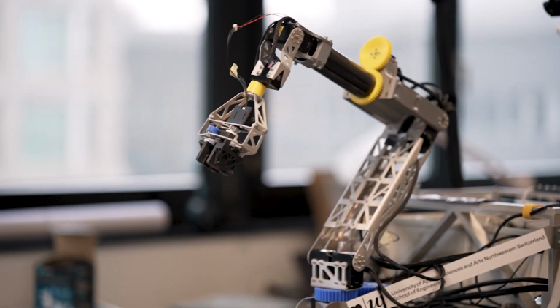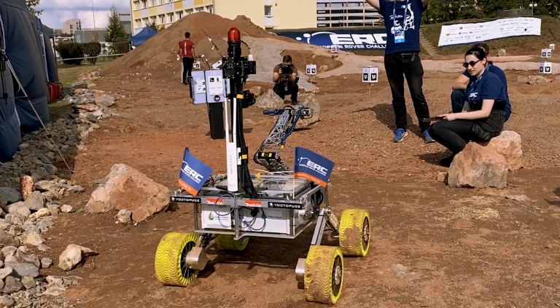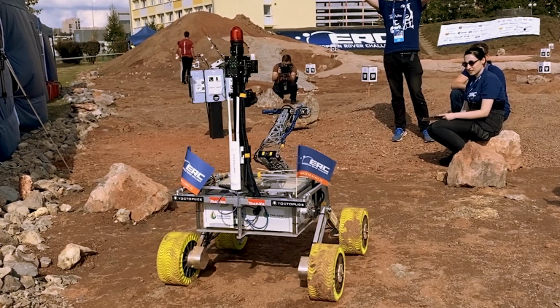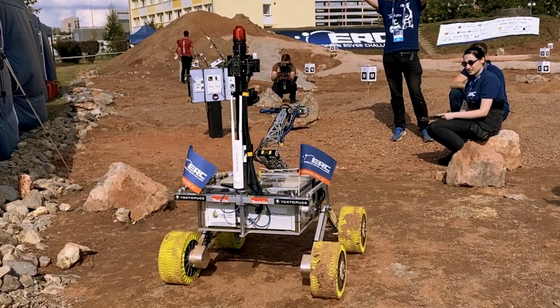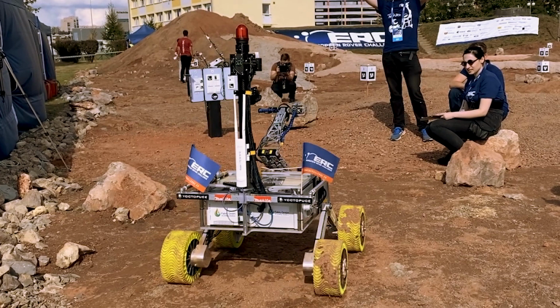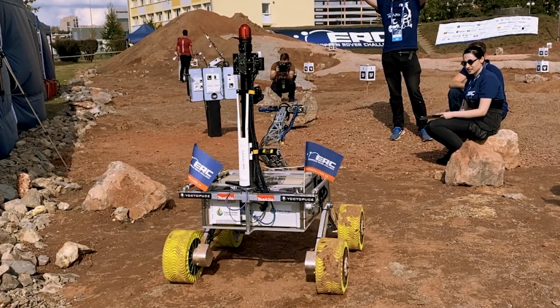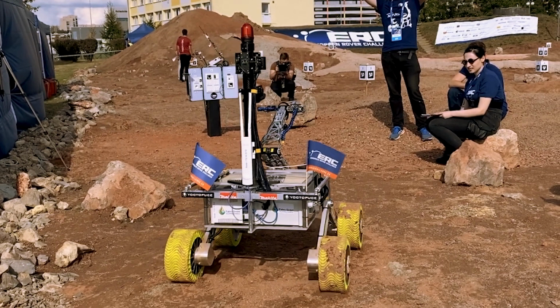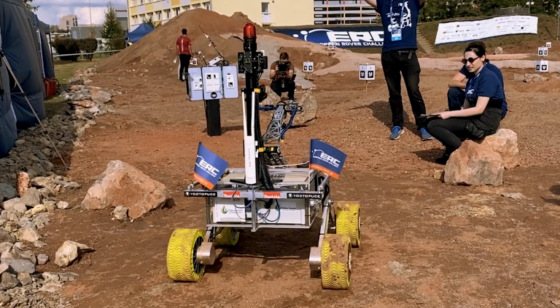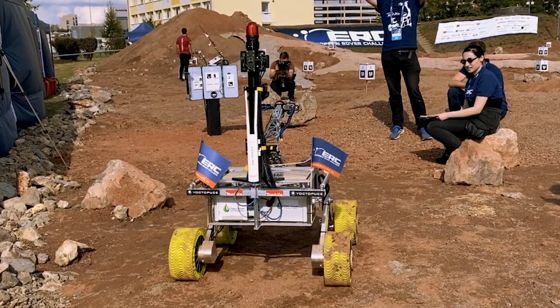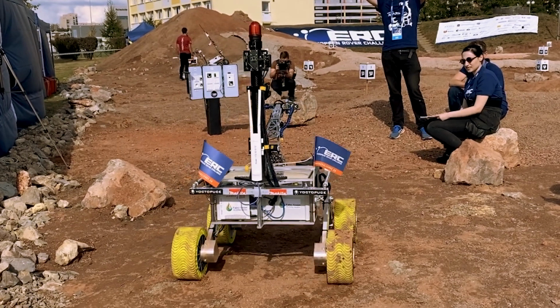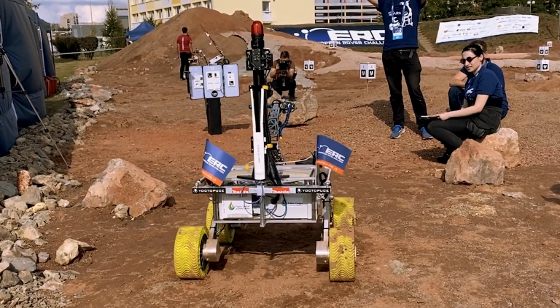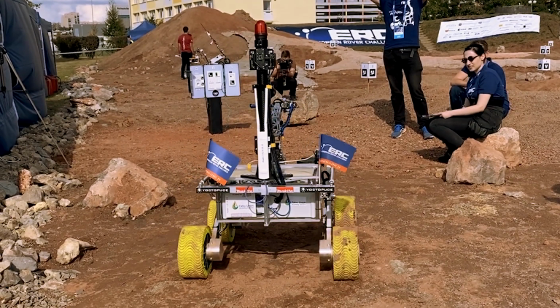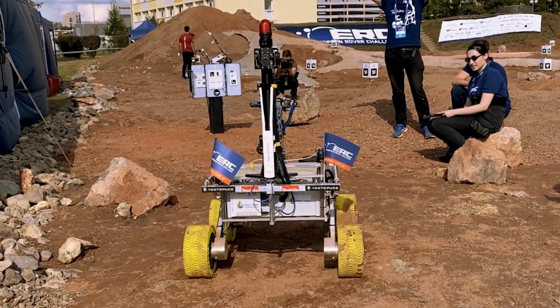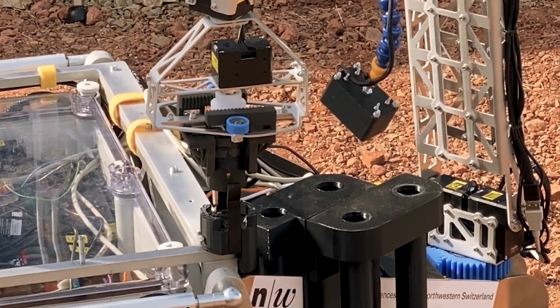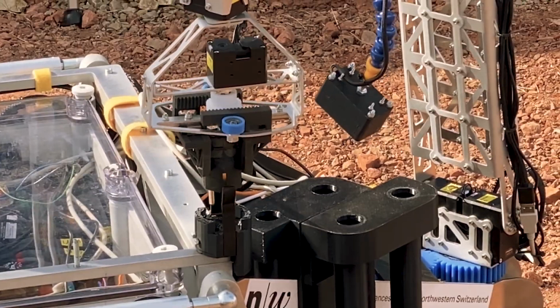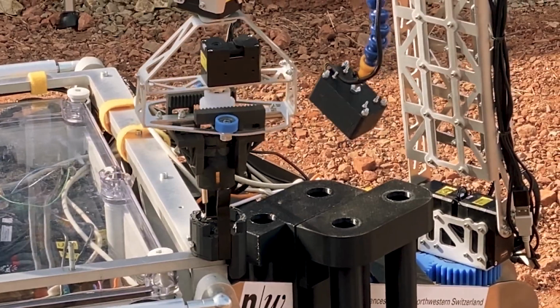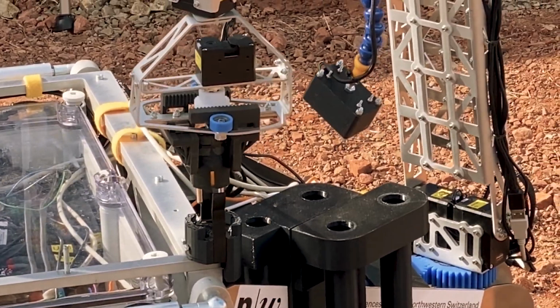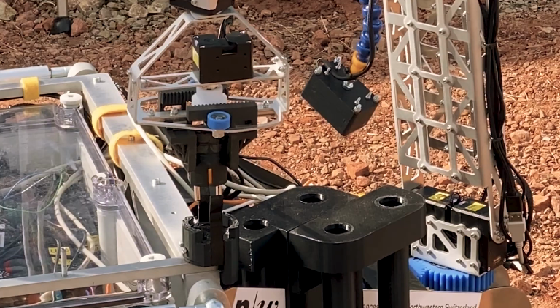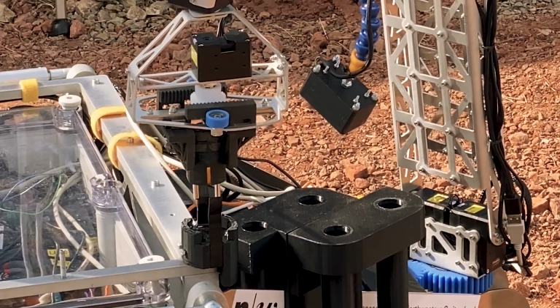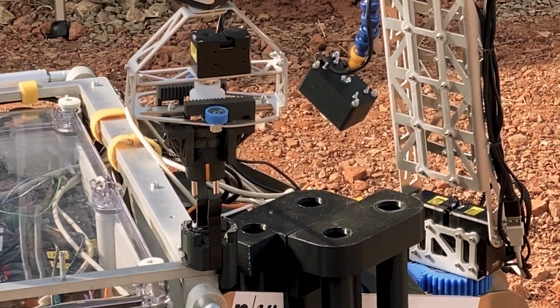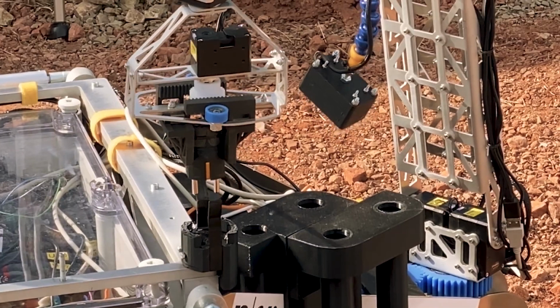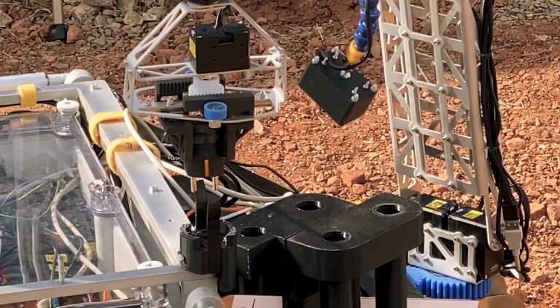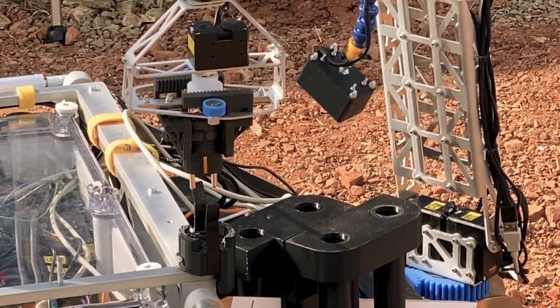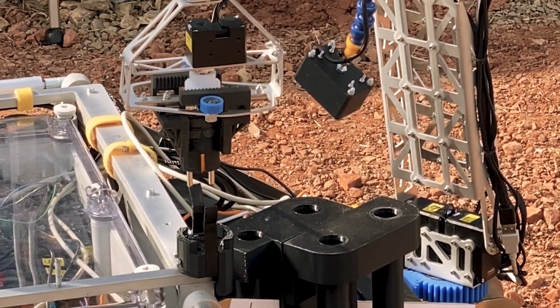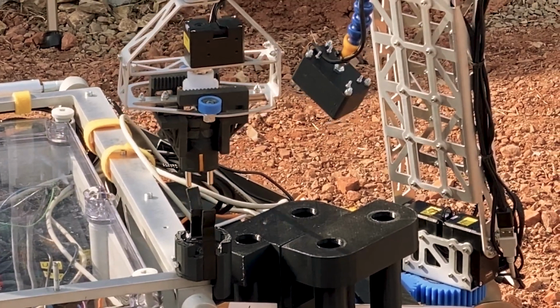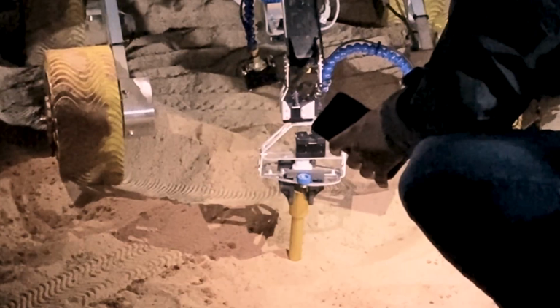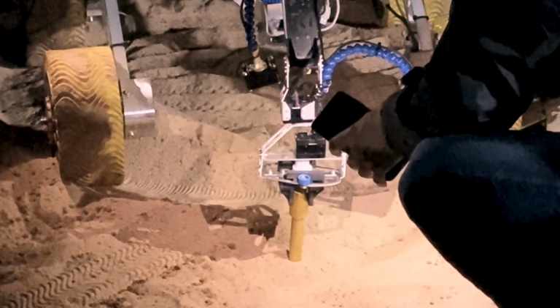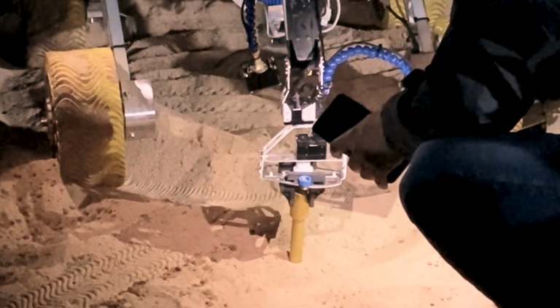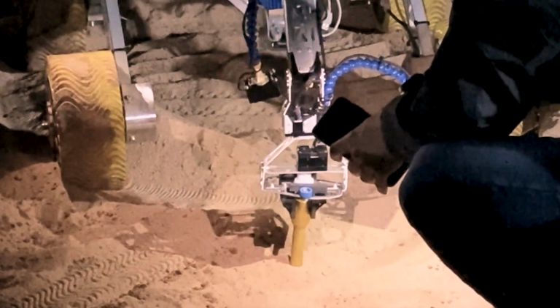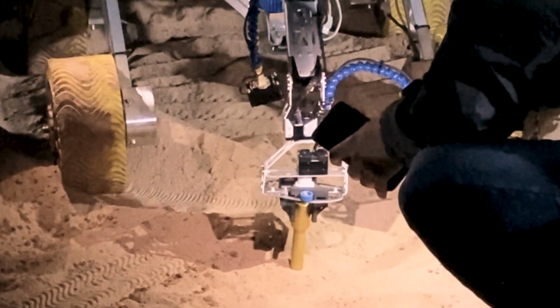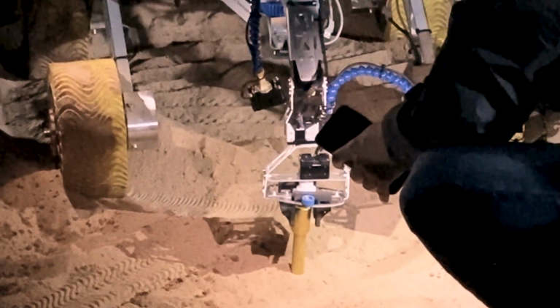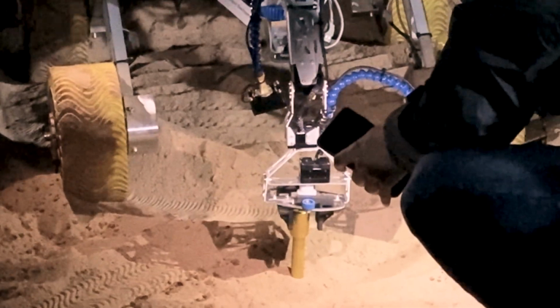The four tasks were navigation, maintenance, probing, and science.